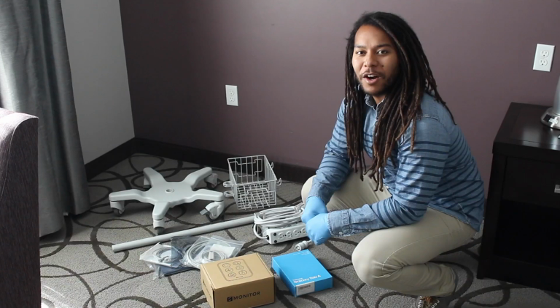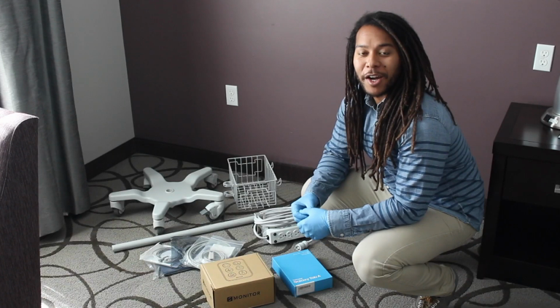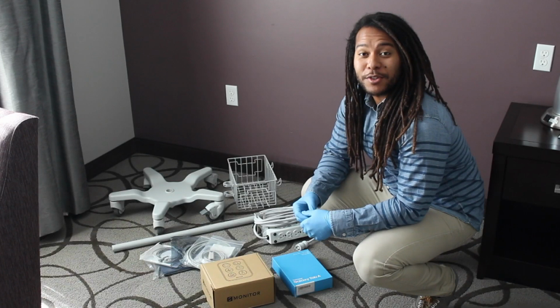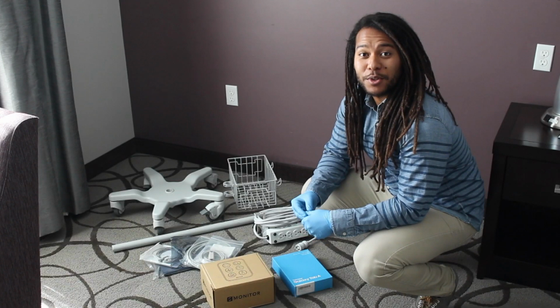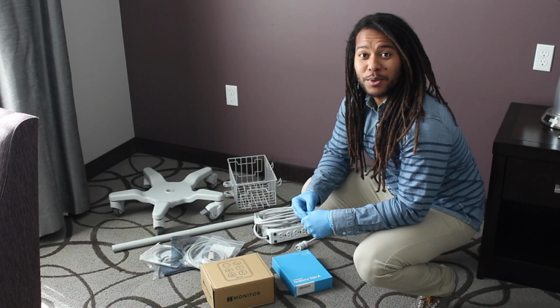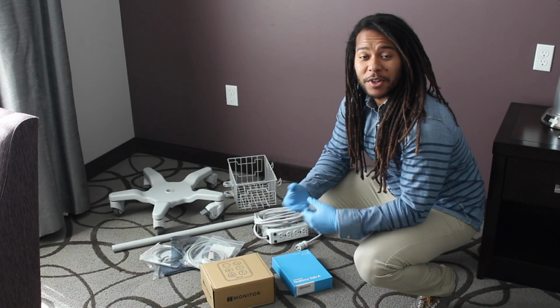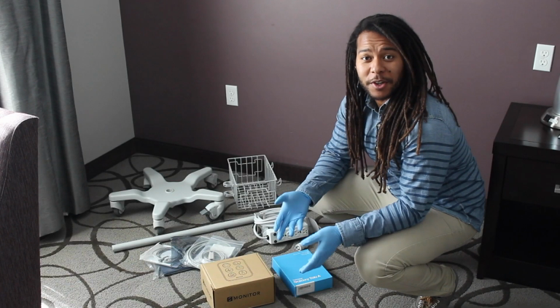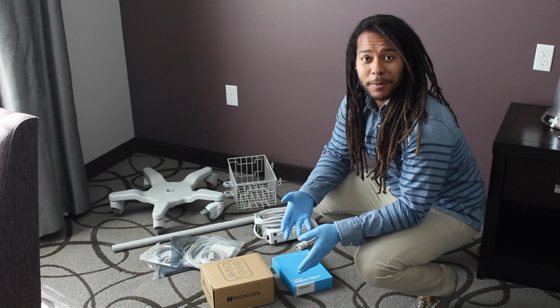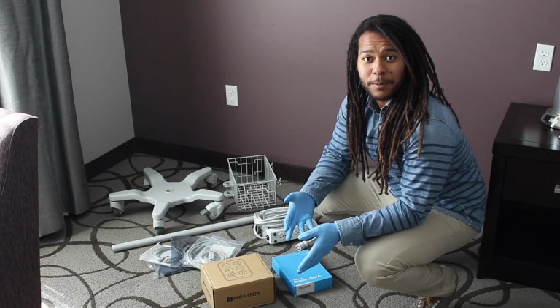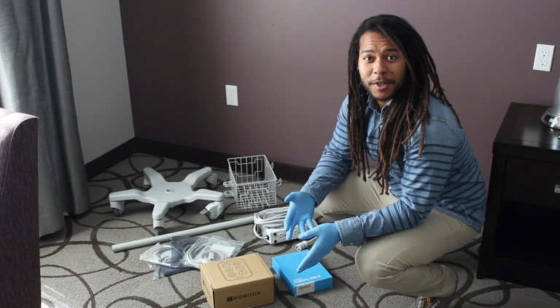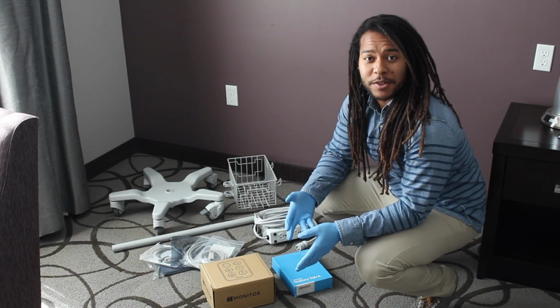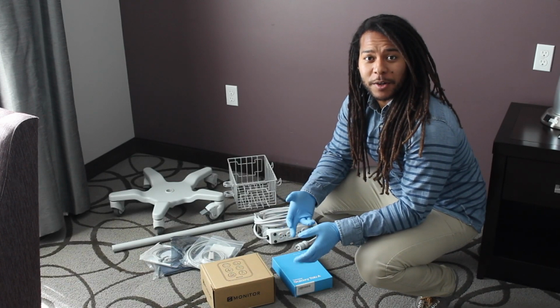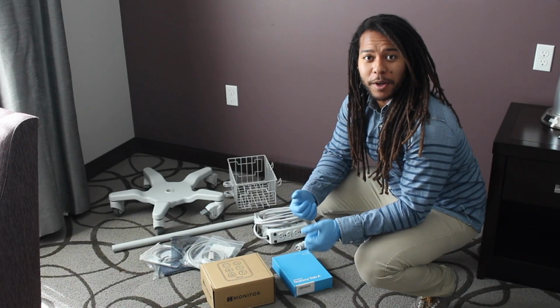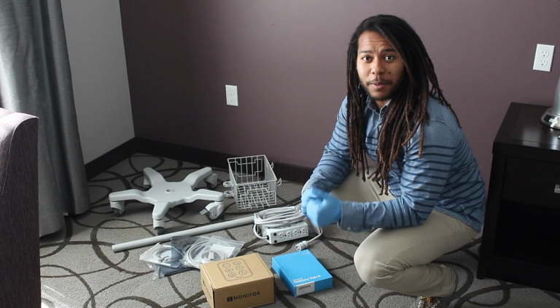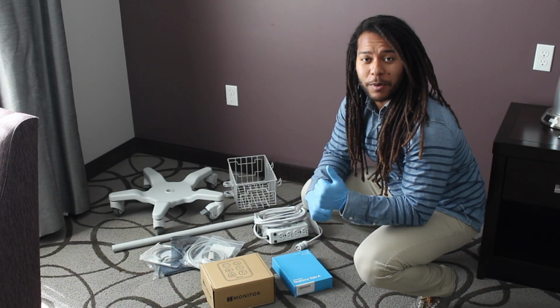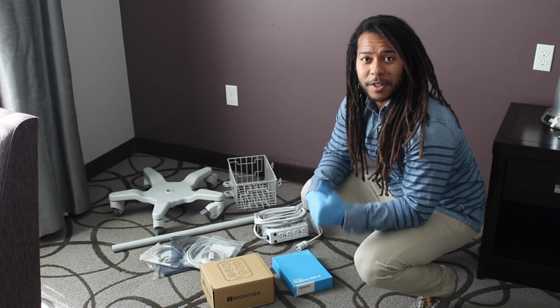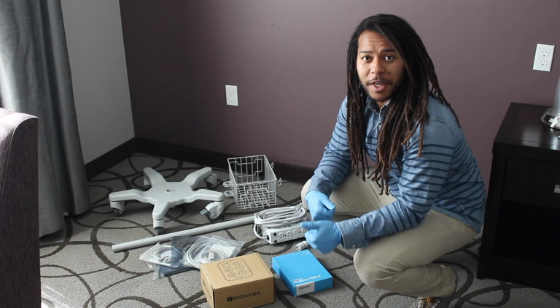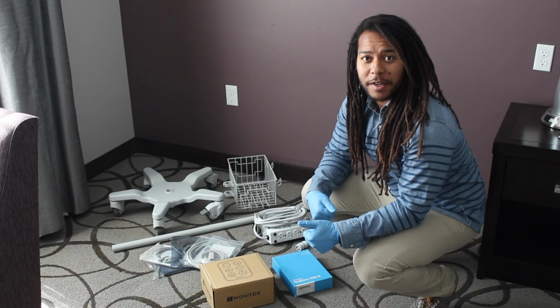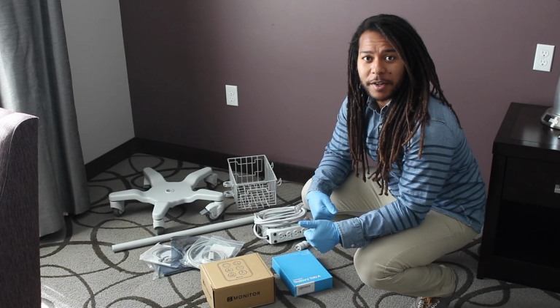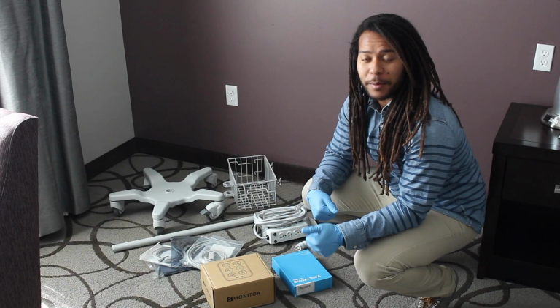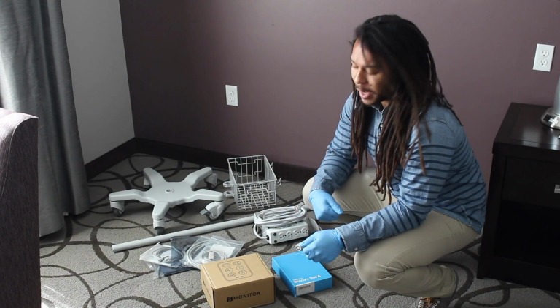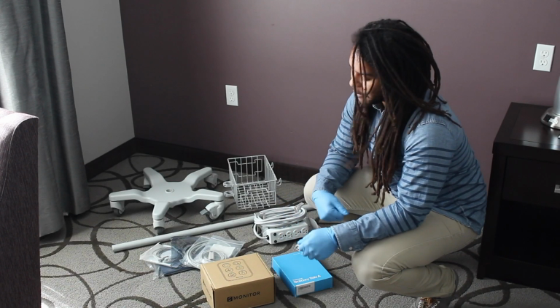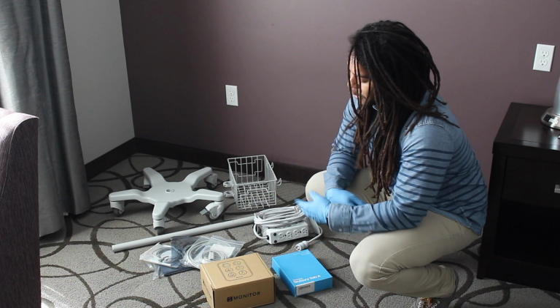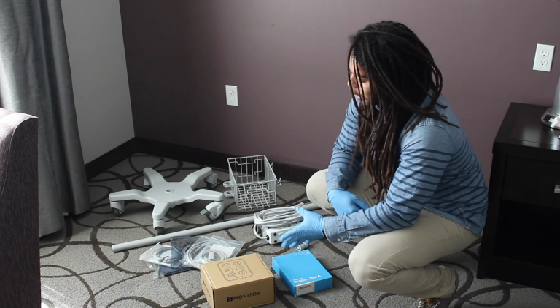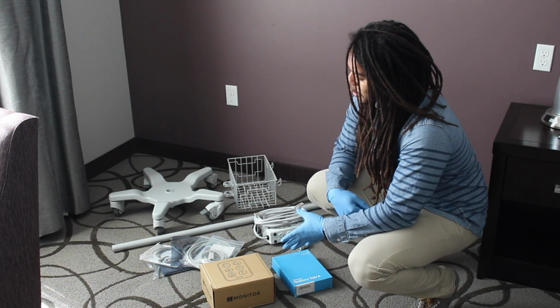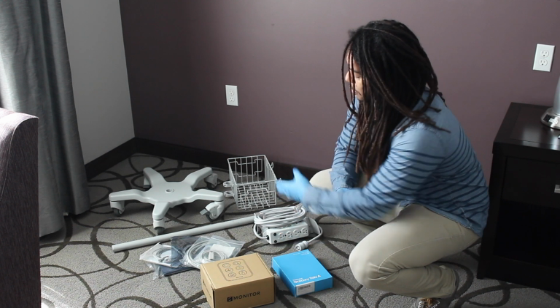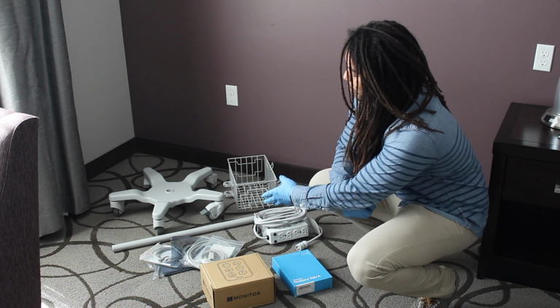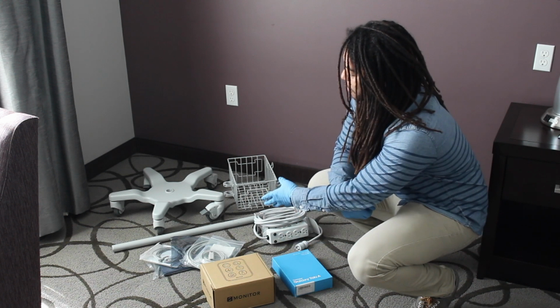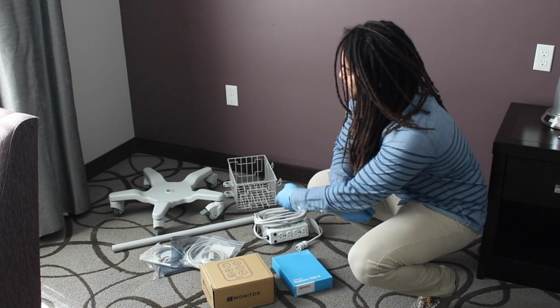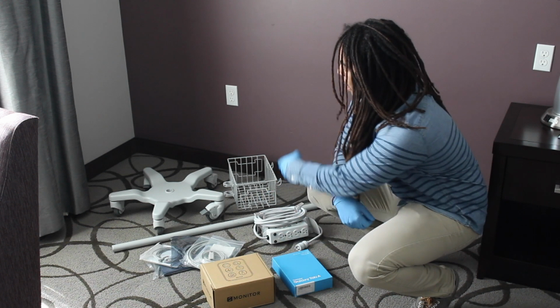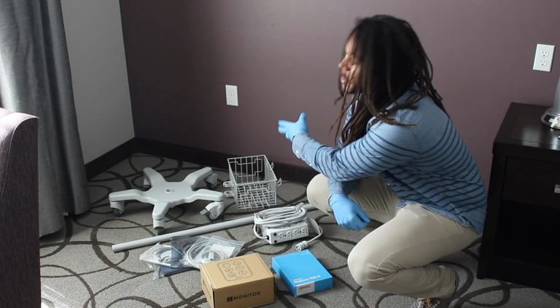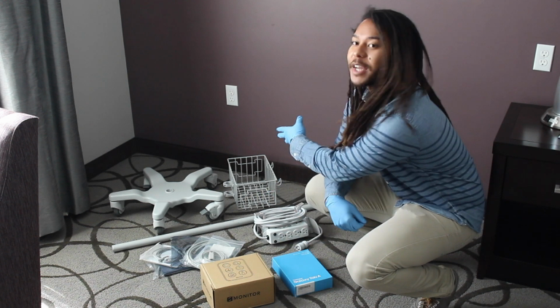Alright, so to start the upgrade we're going to start with one kit. Here we have the monitor, the probes, and the stand.